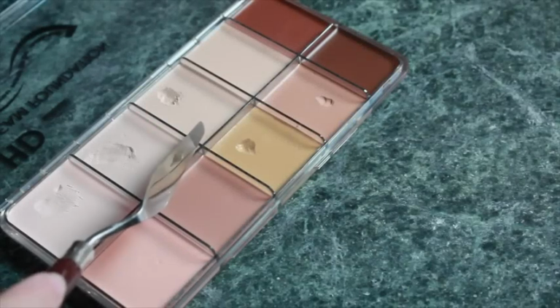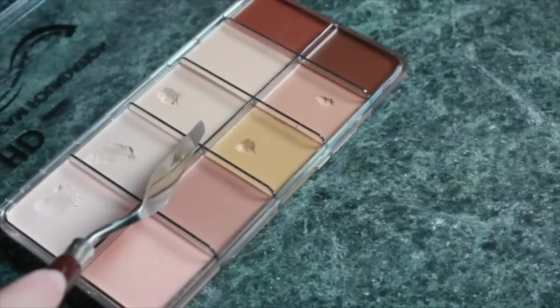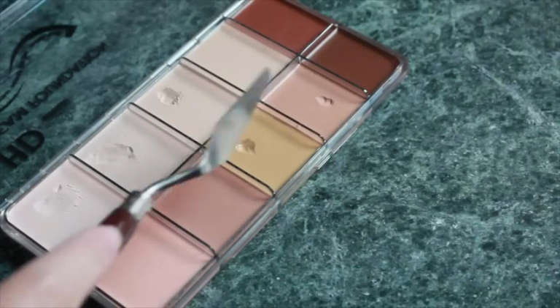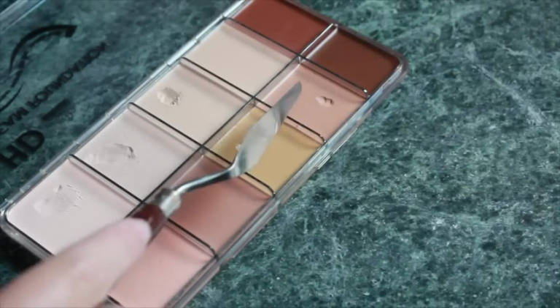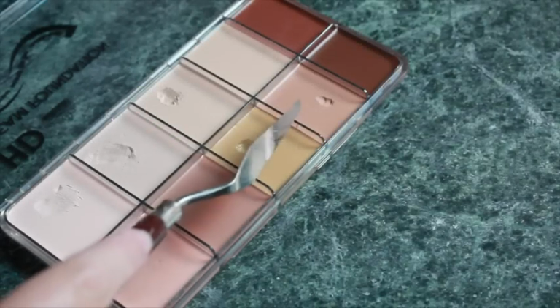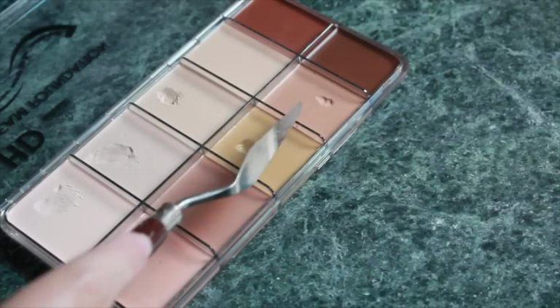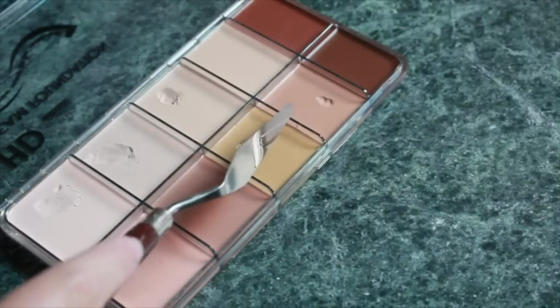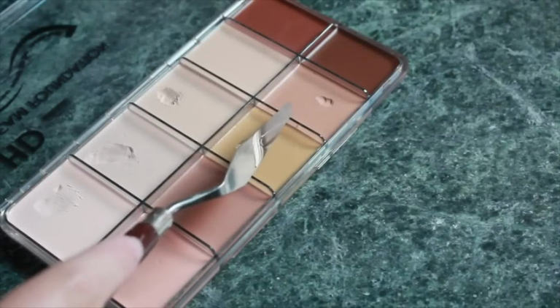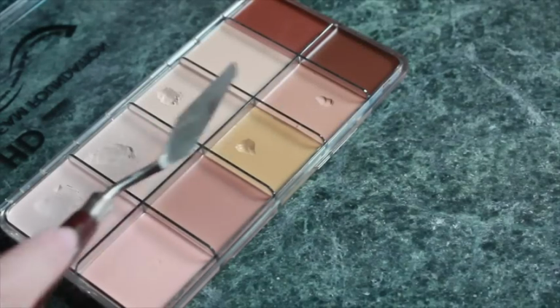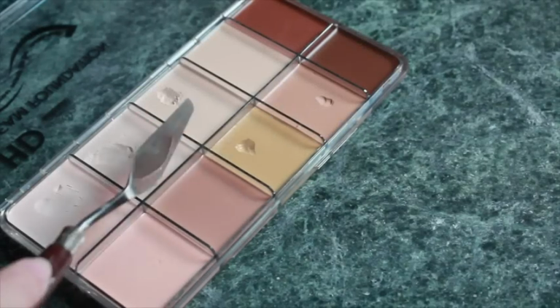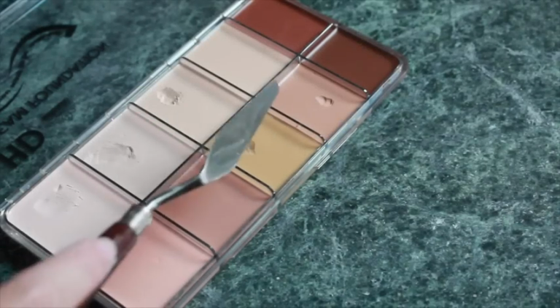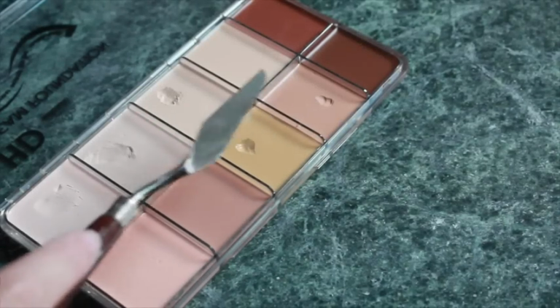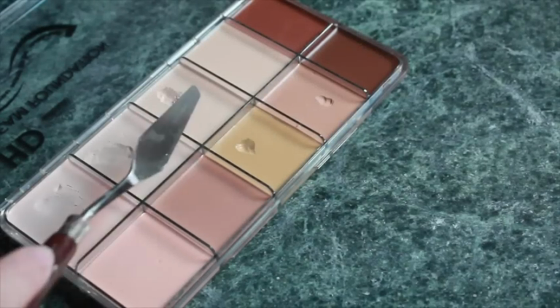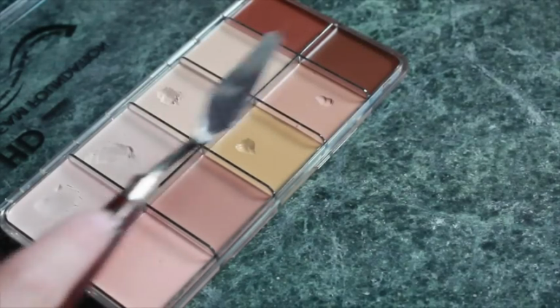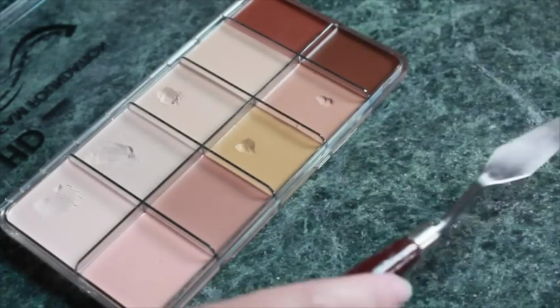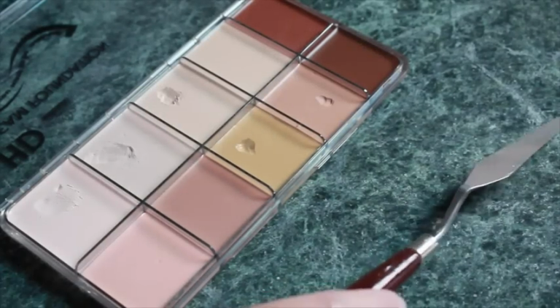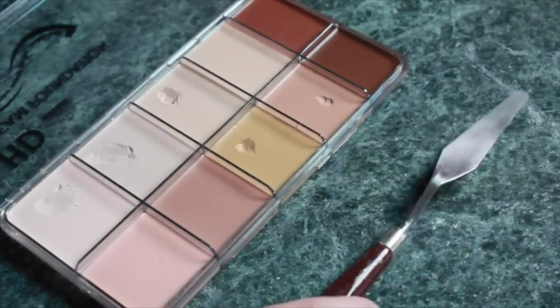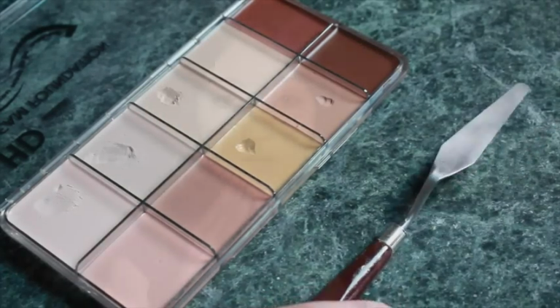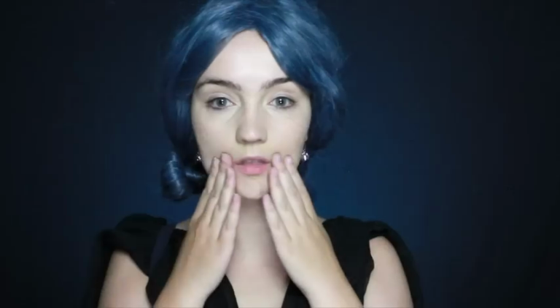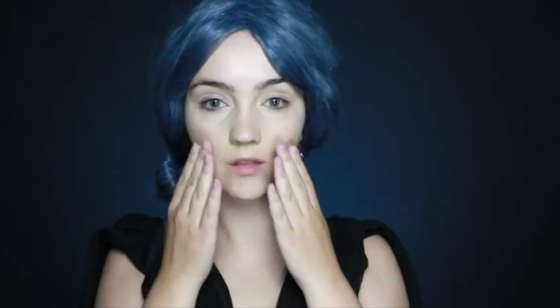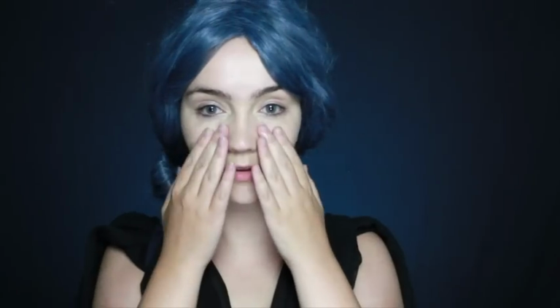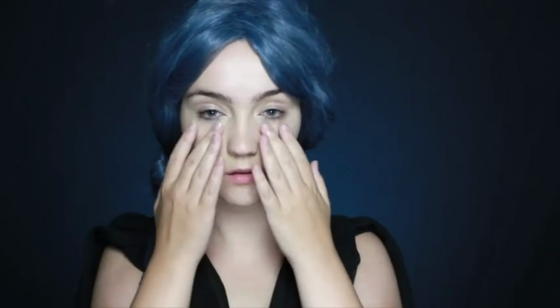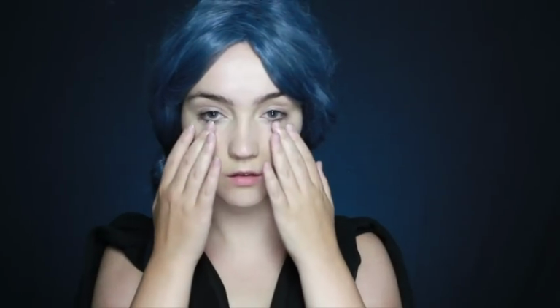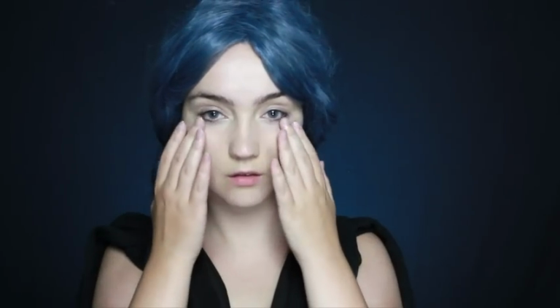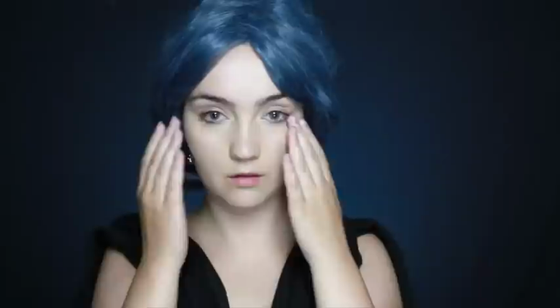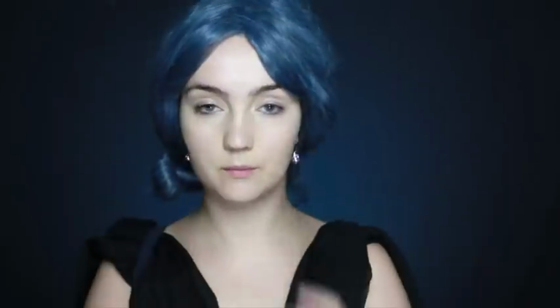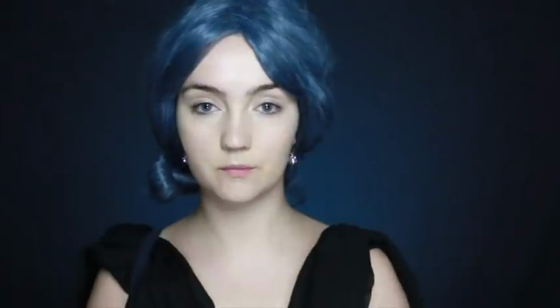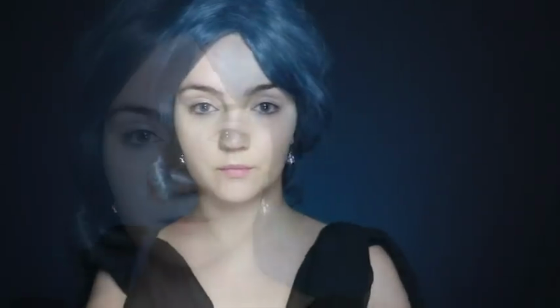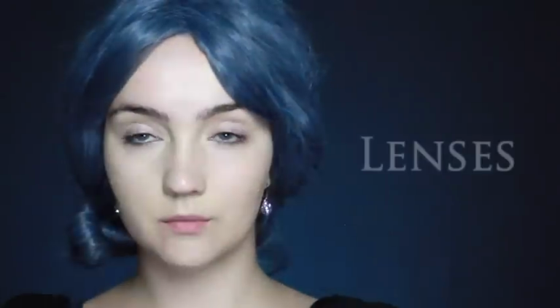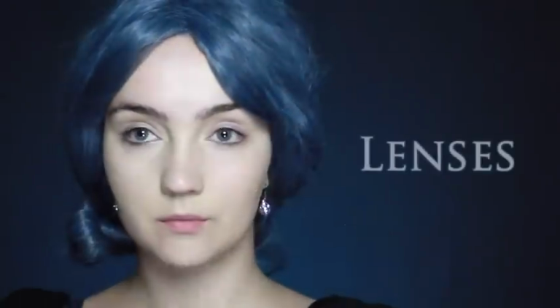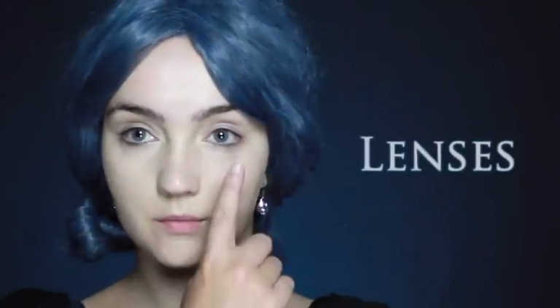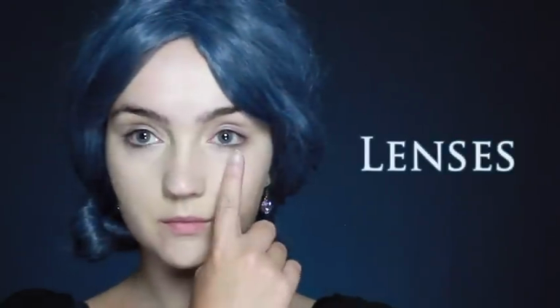I managed to catch a bit of a tan over the last few weeks, so I'm going to be using a slightly different foundation to normal and mixing two colours to get the right shade for my face.